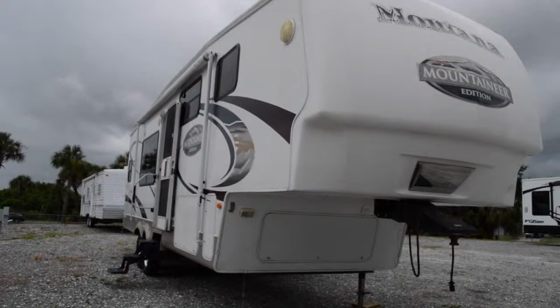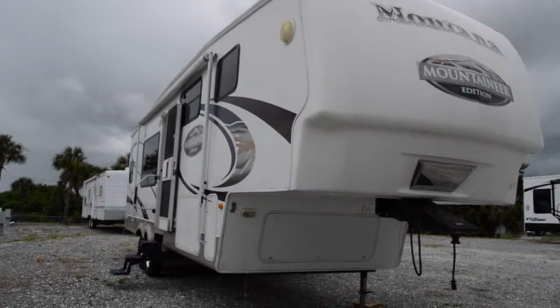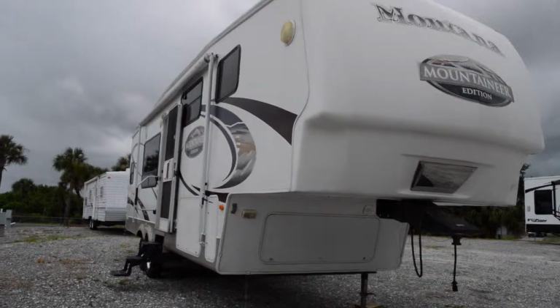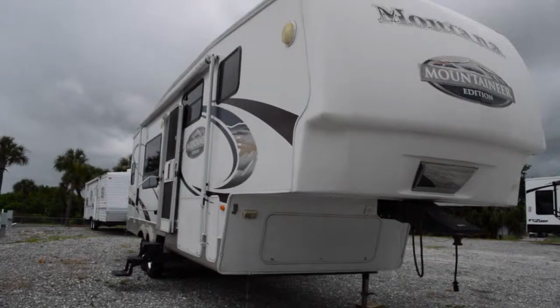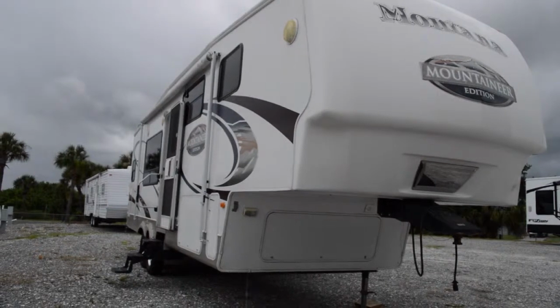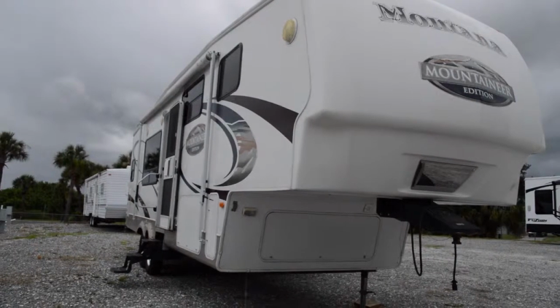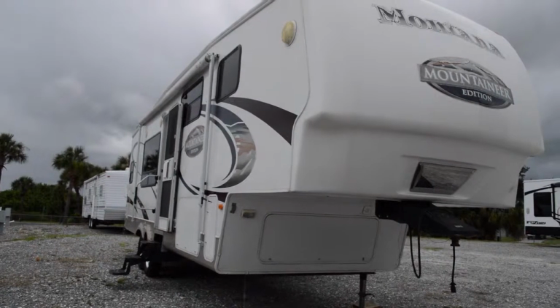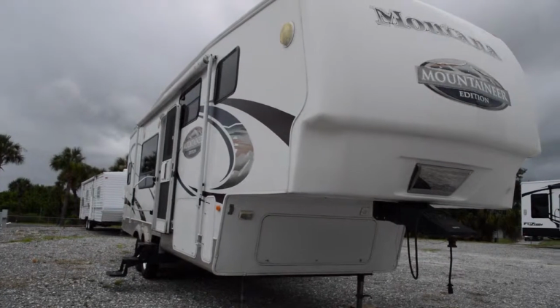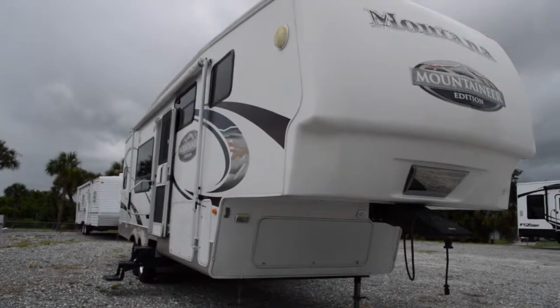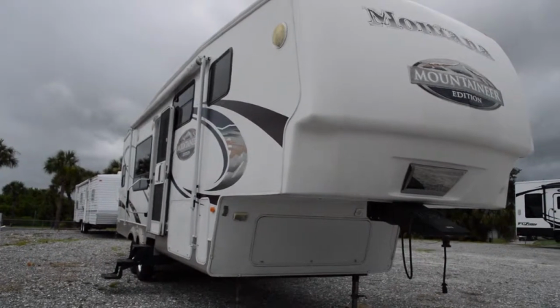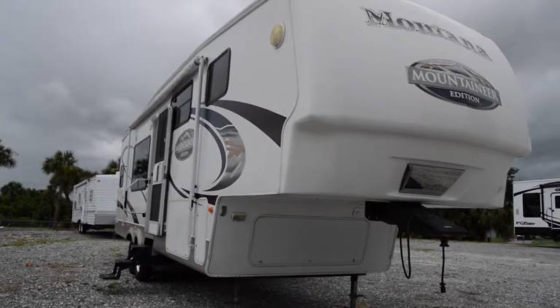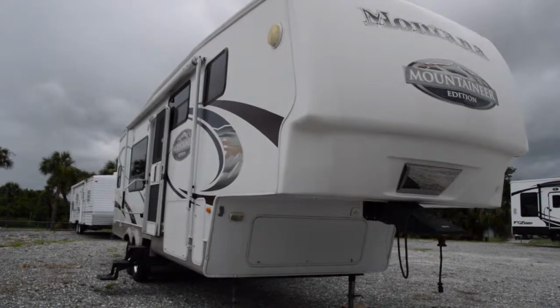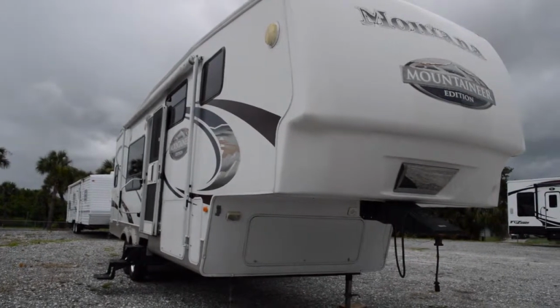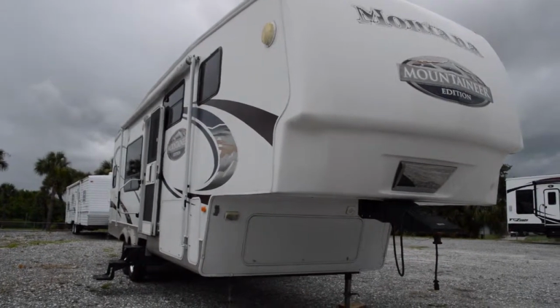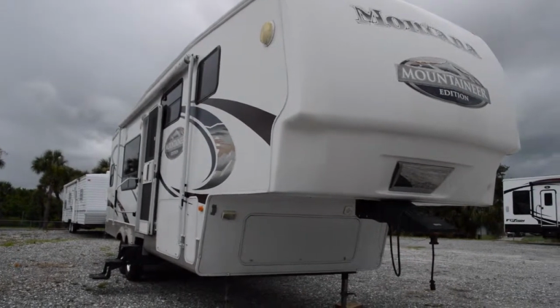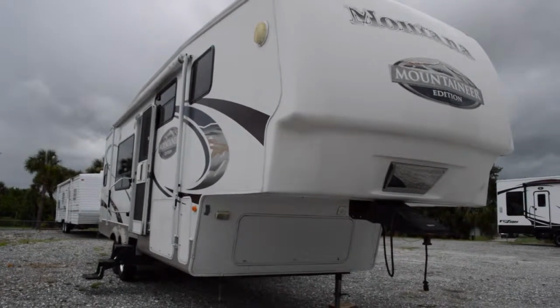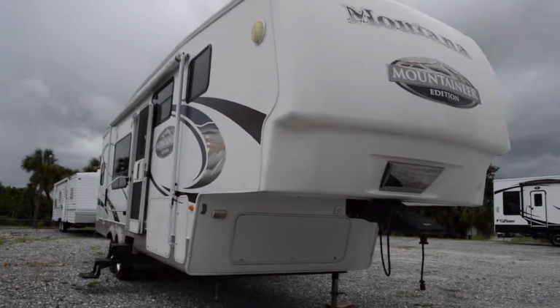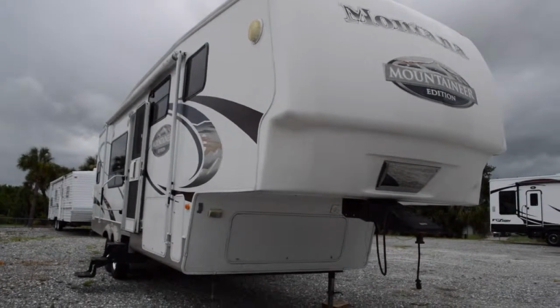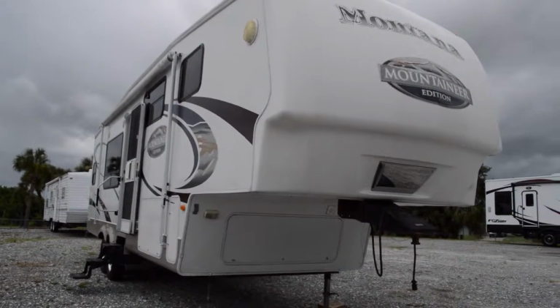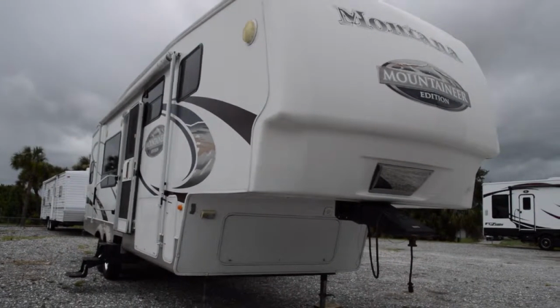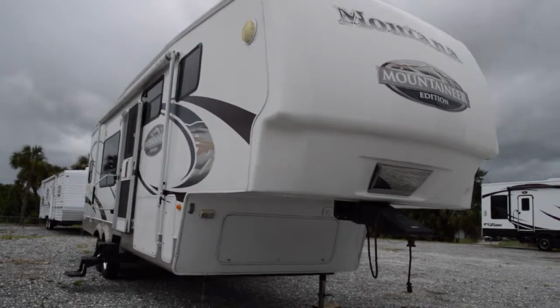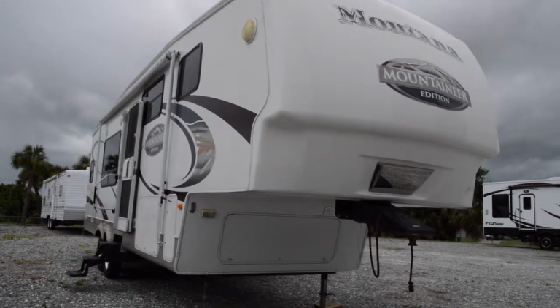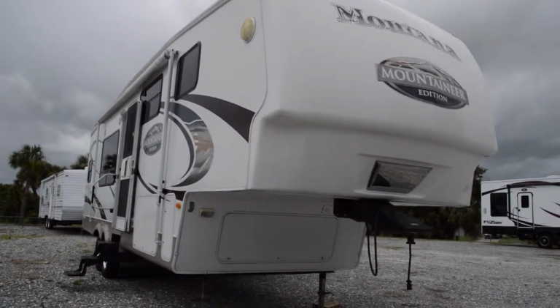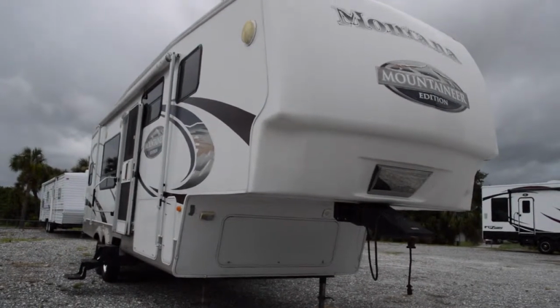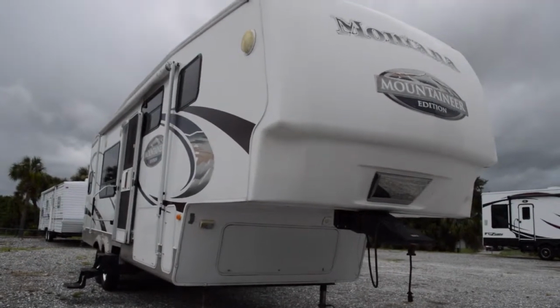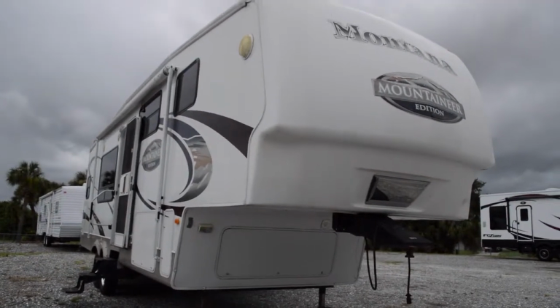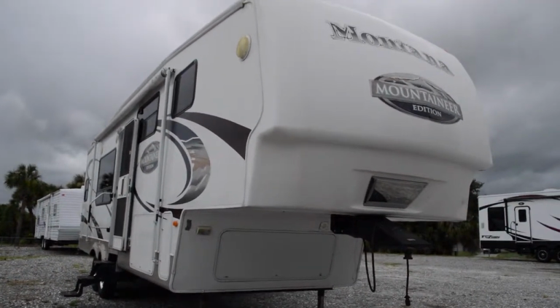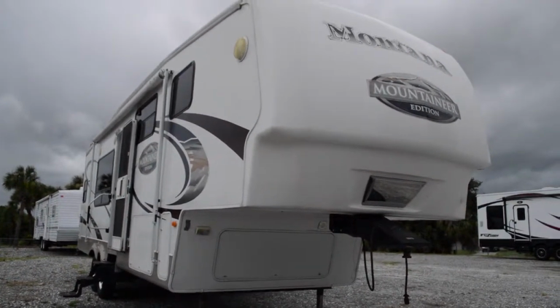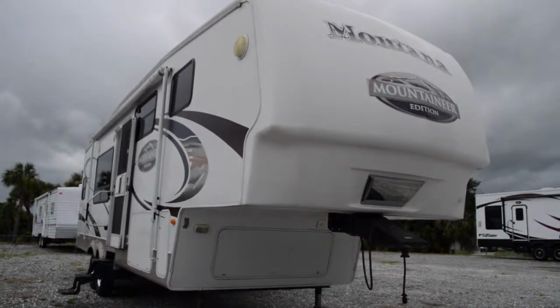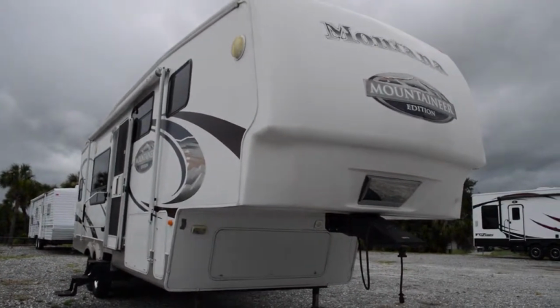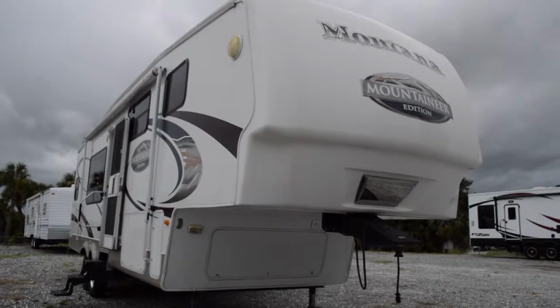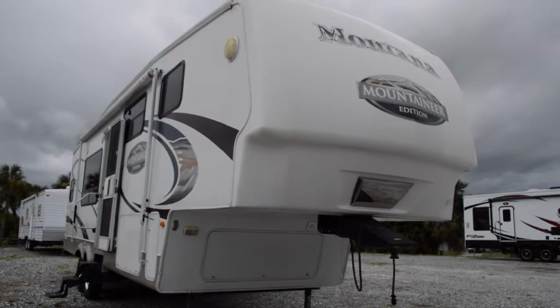Hey guys, this is Brandon from Florida Outdoors RV Country and I'm here to show you the Montana Mountaineer Edition fifth wheel.